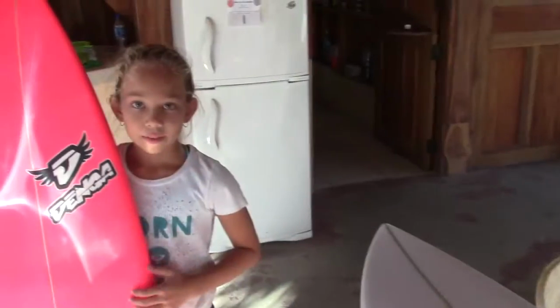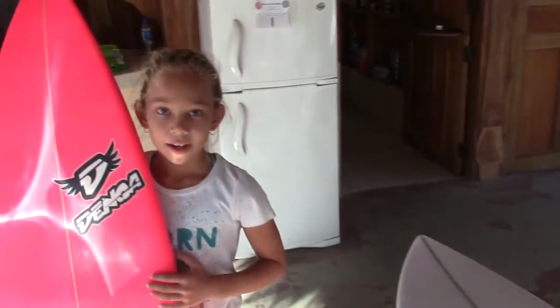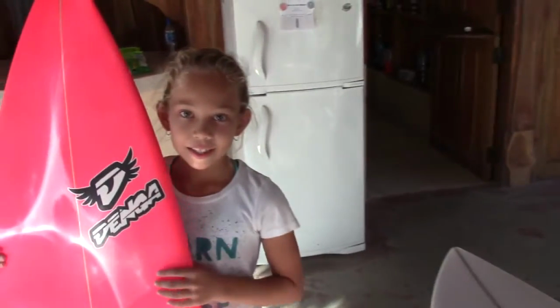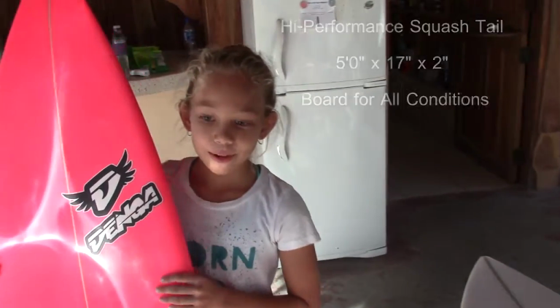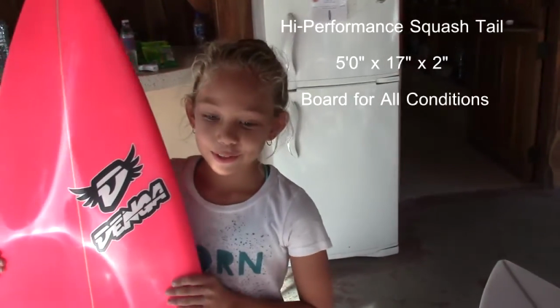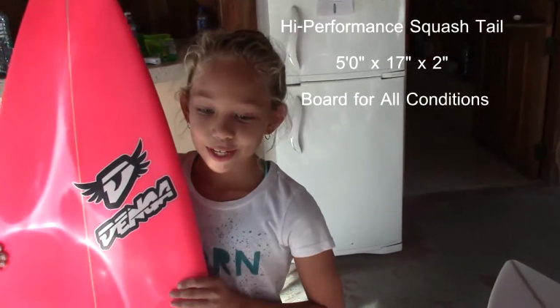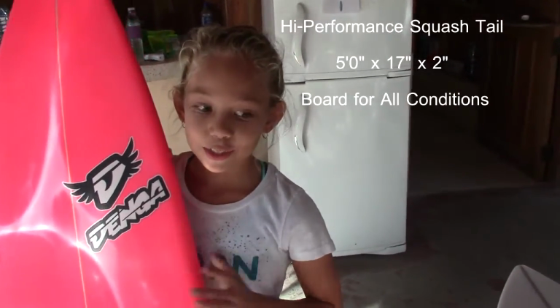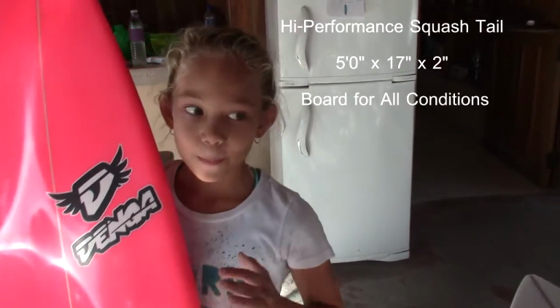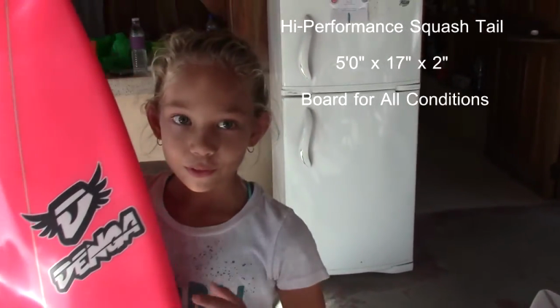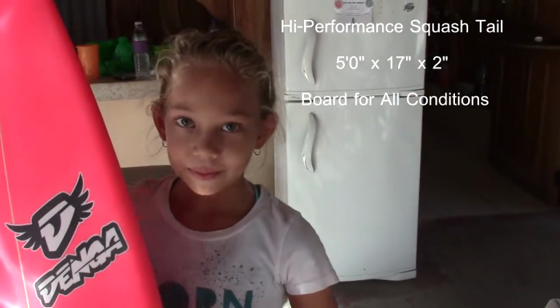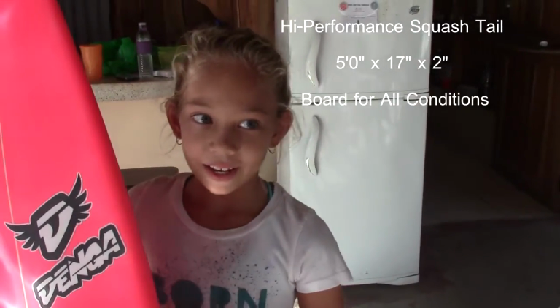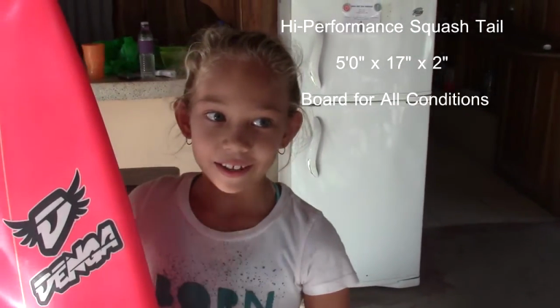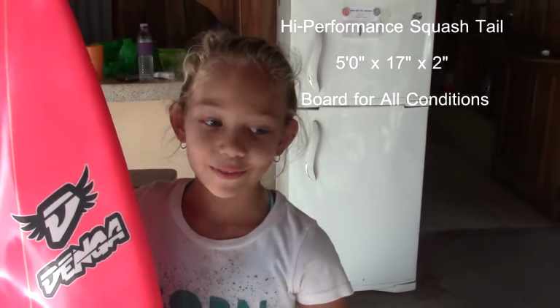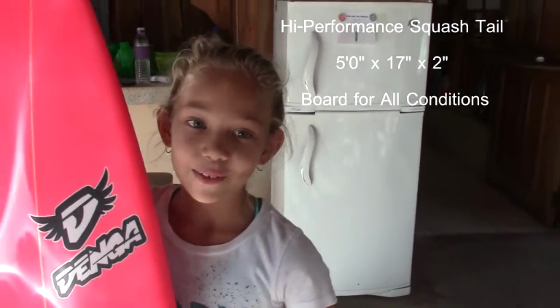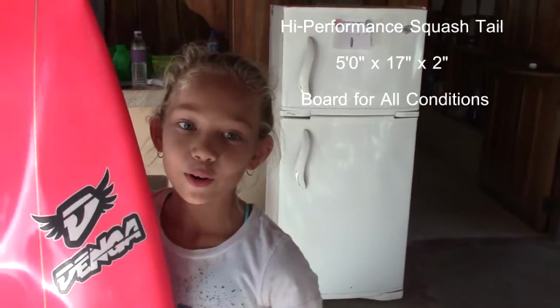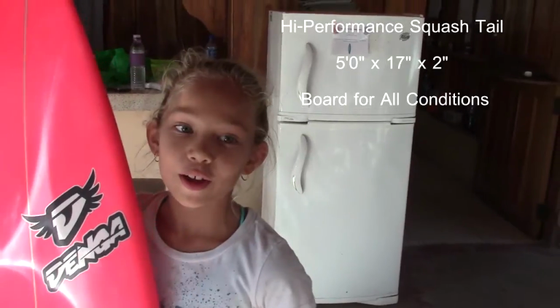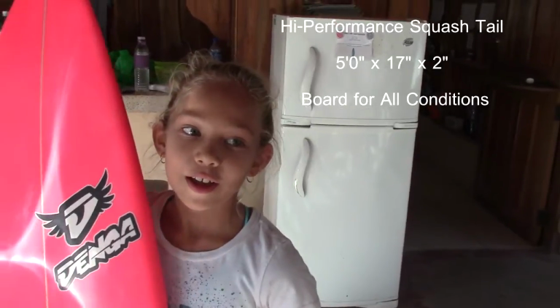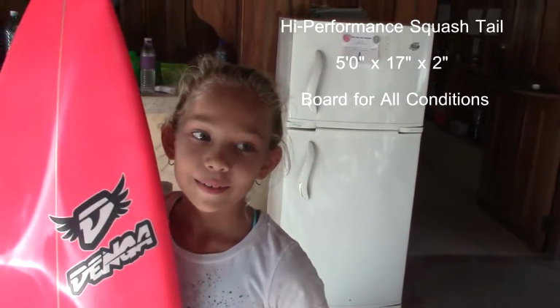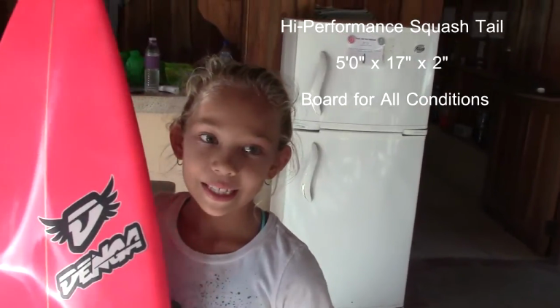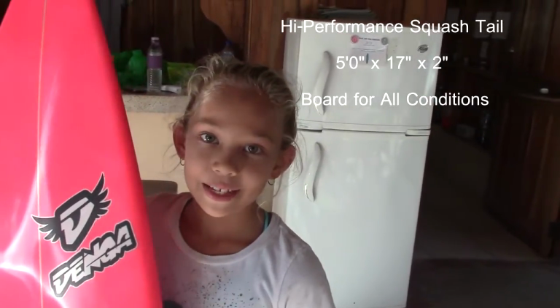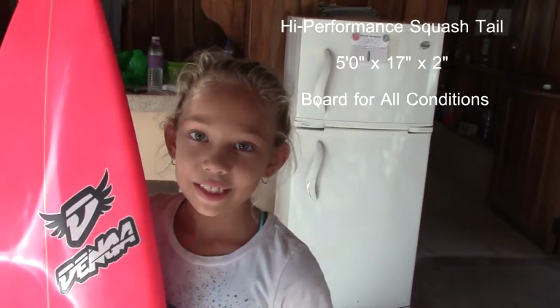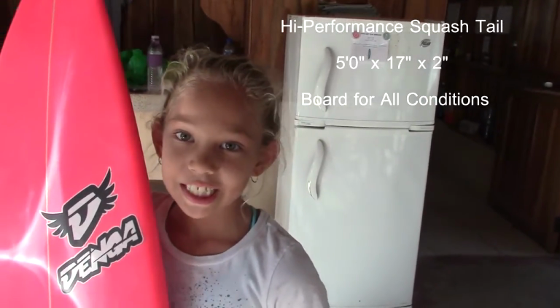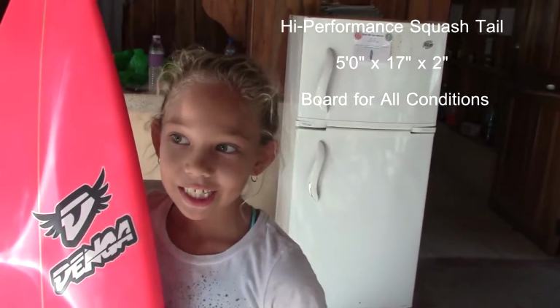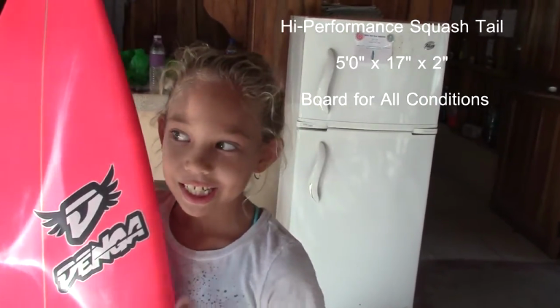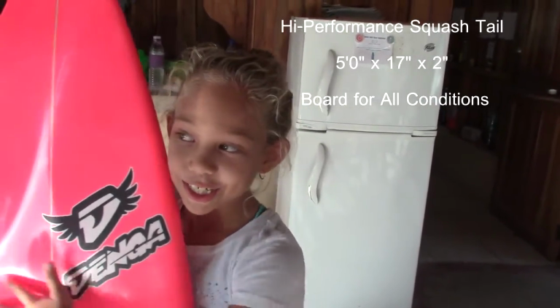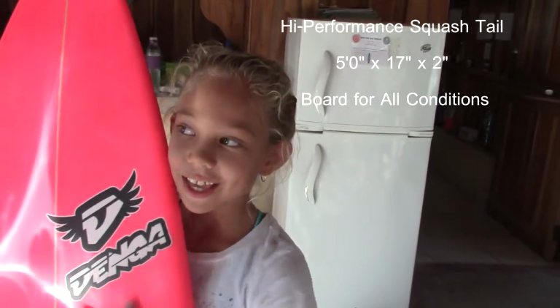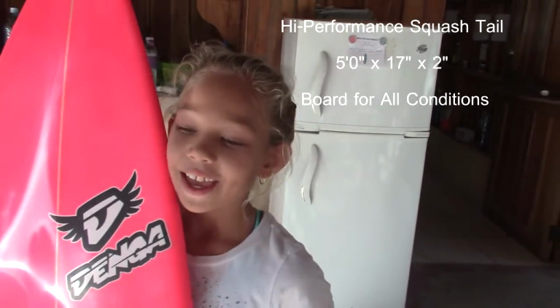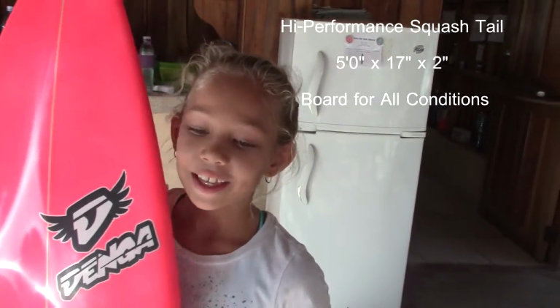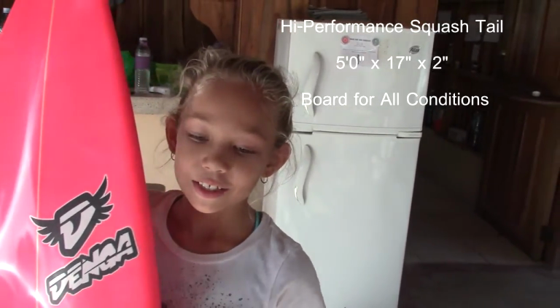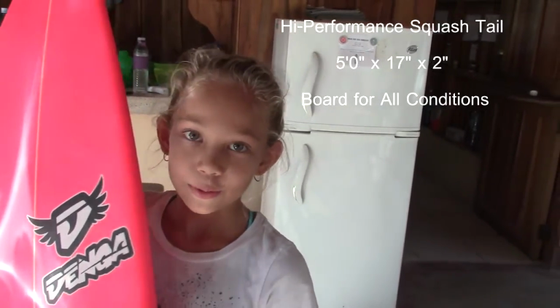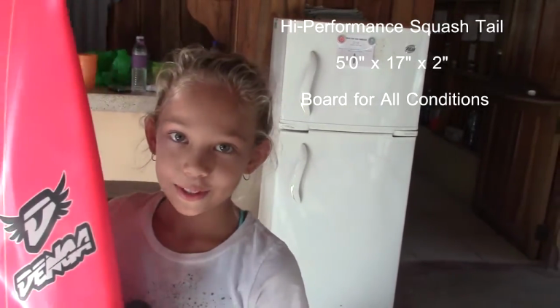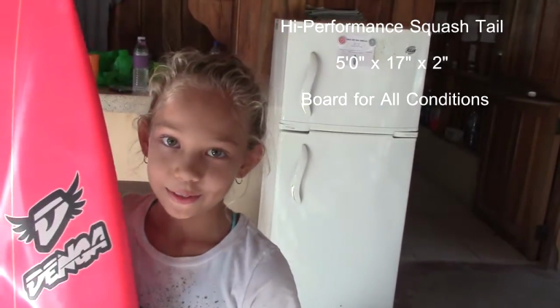This is my first custom board from Denga. It's a 5-0 by 17 inches and 2 inches thick.